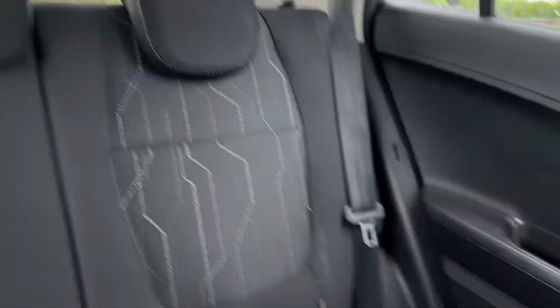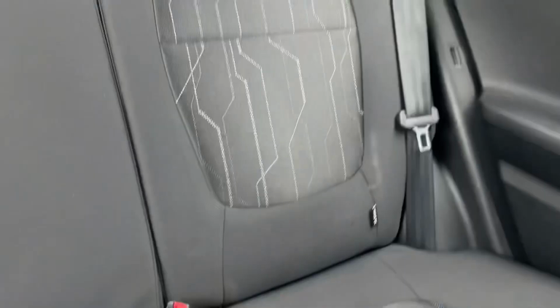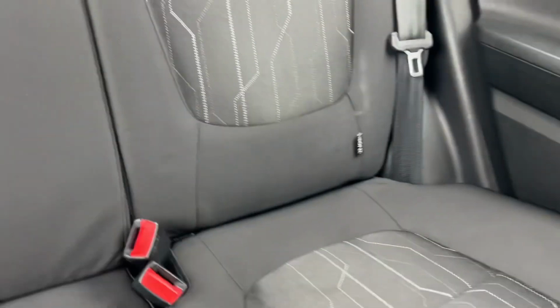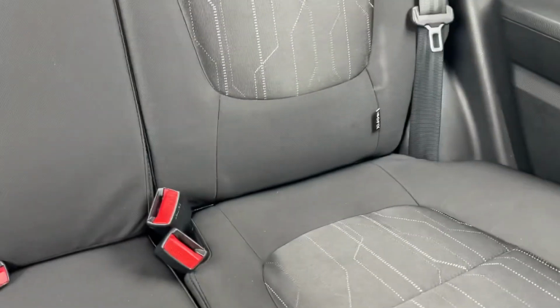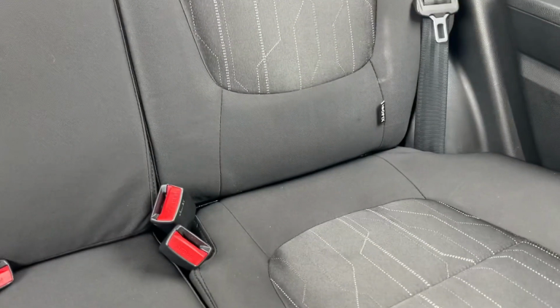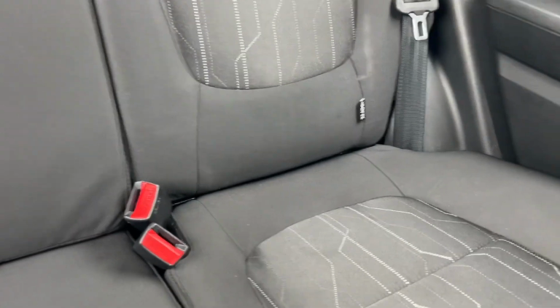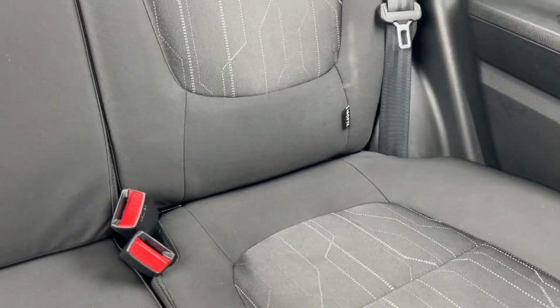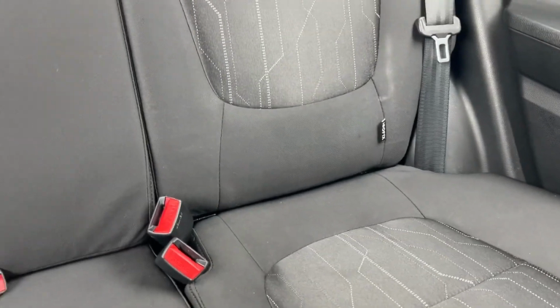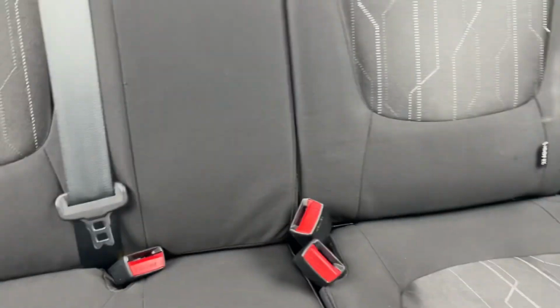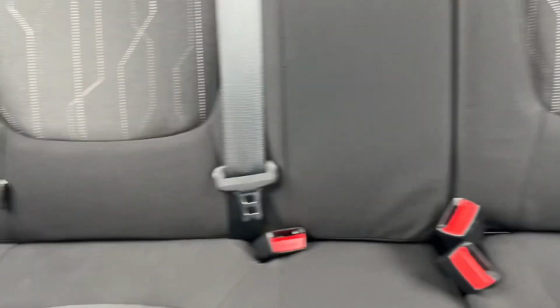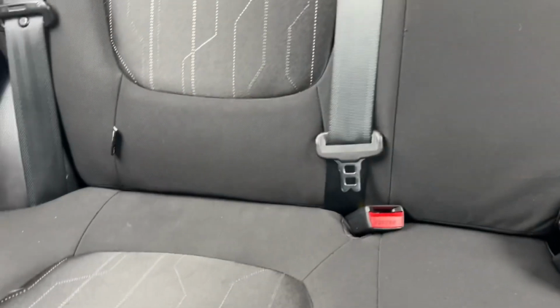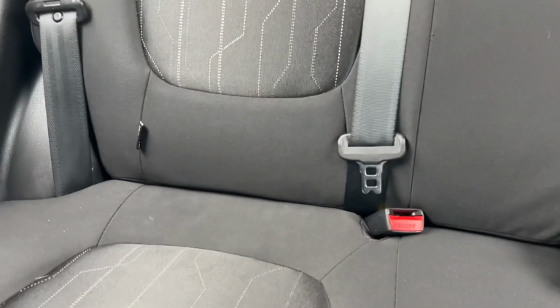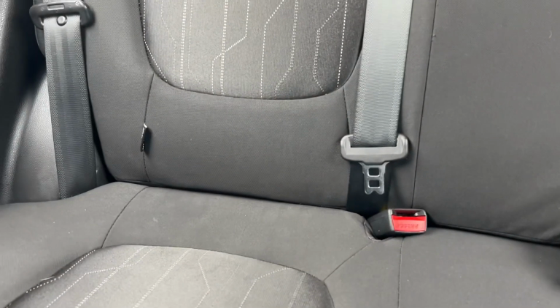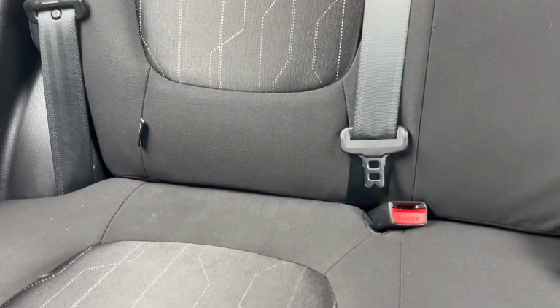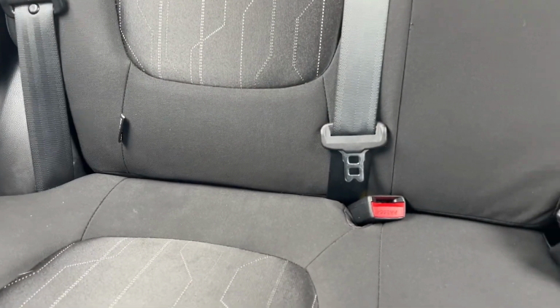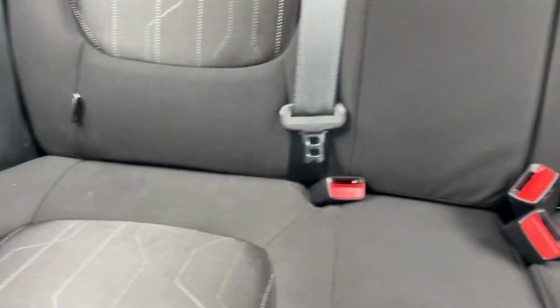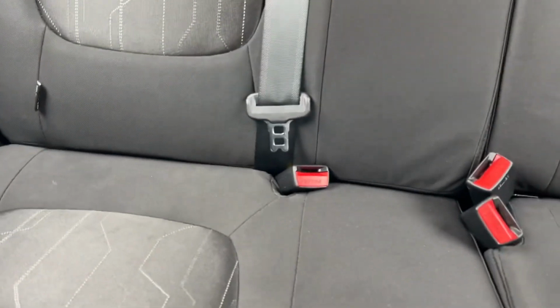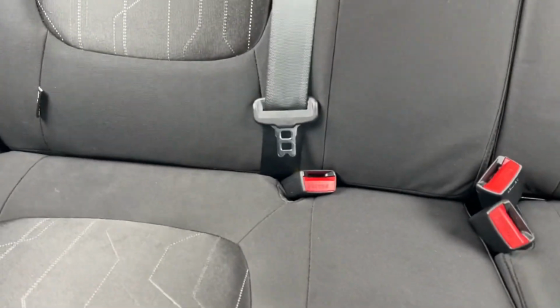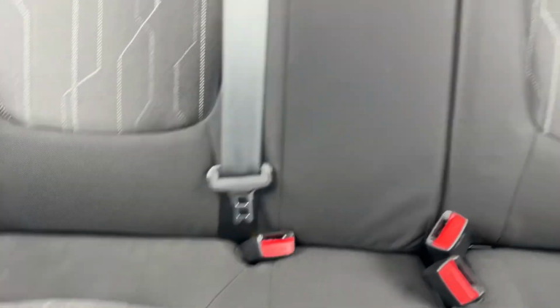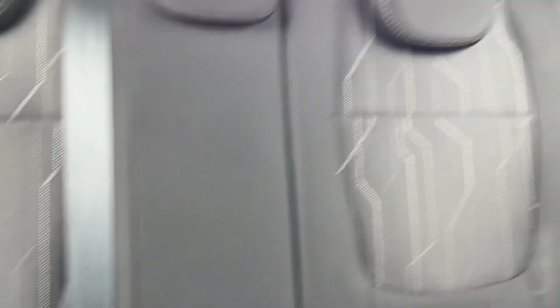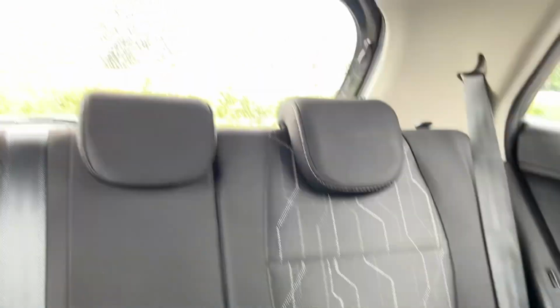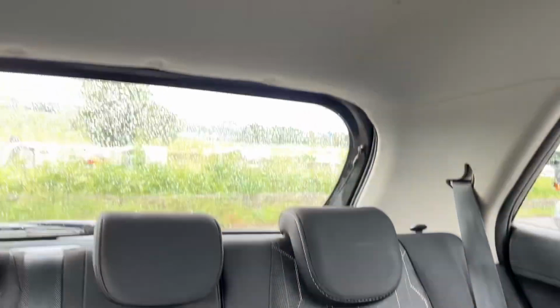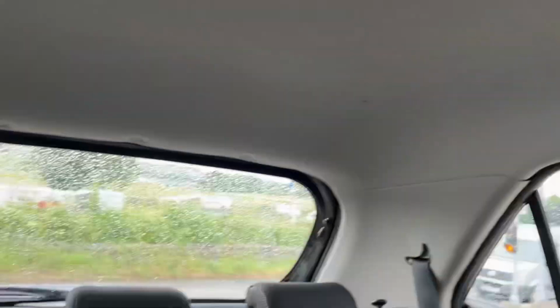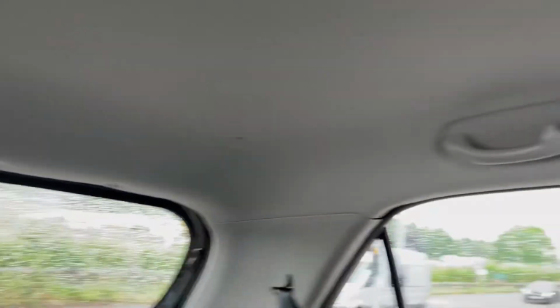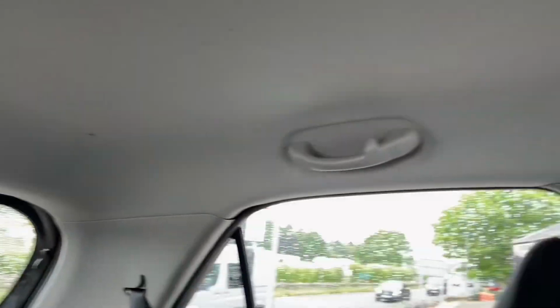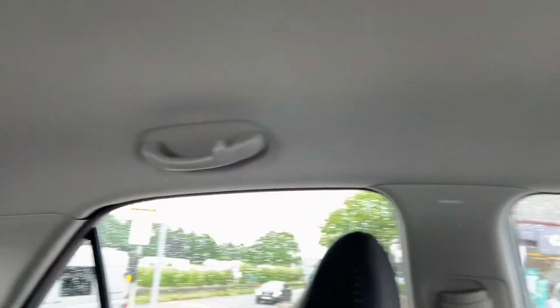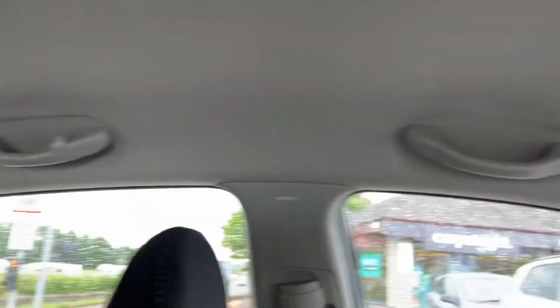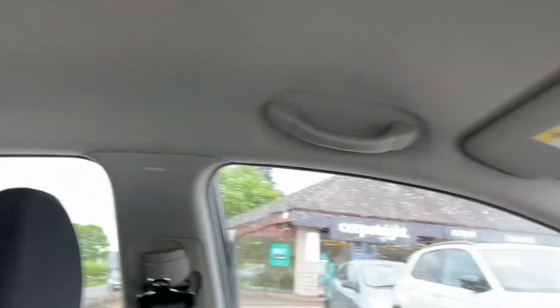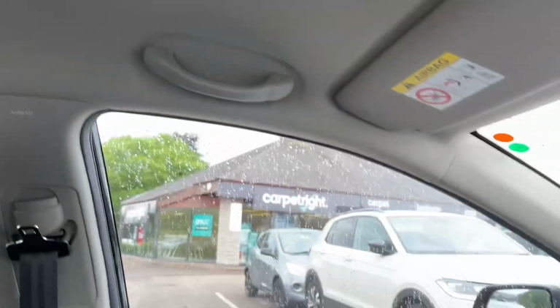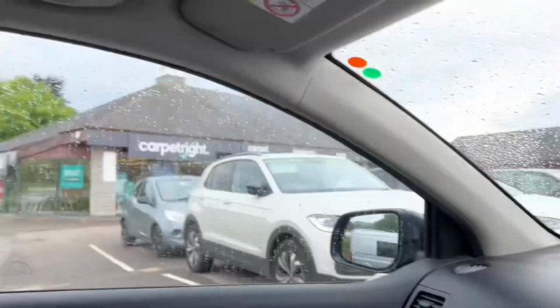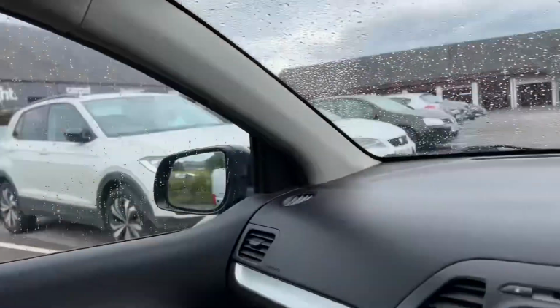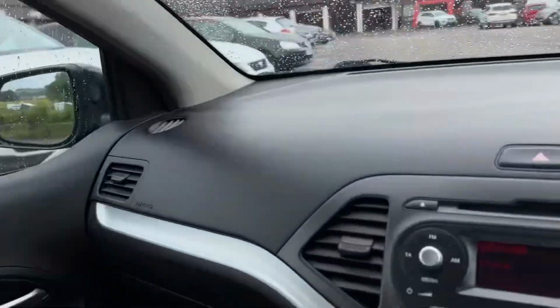You've got two sets of ISOFIX points in the rear as well, so if you've got kids, that works well for that. You've got a light headlining — it's nice and bright in here.